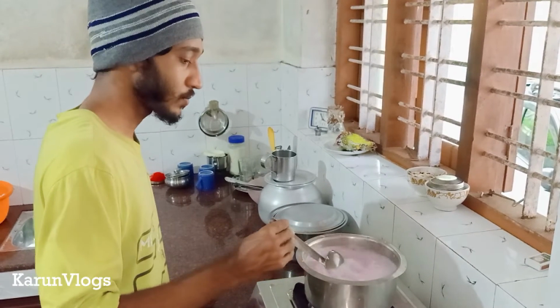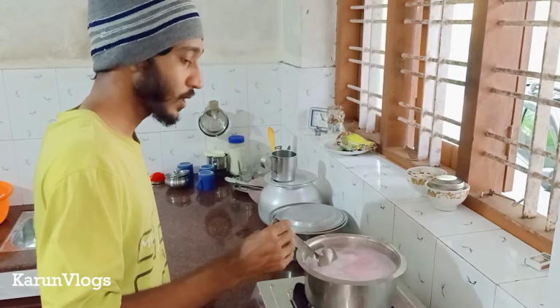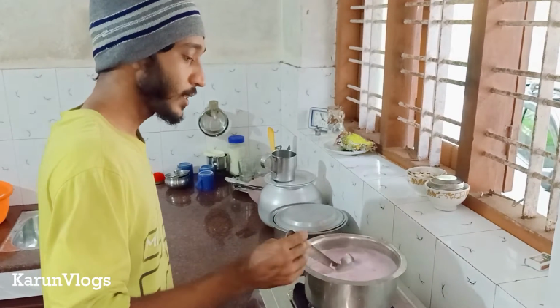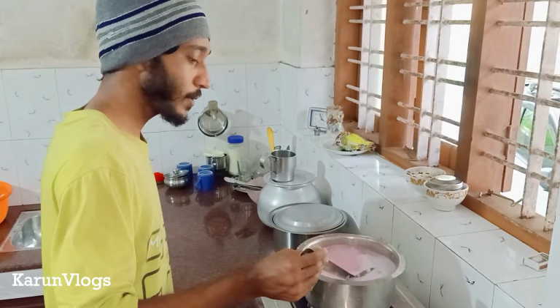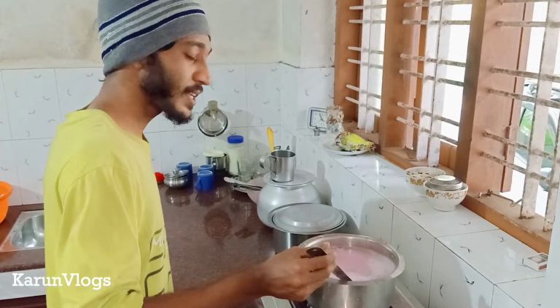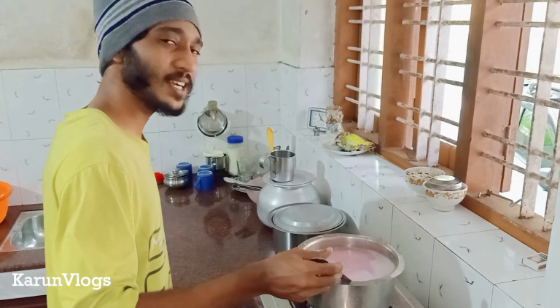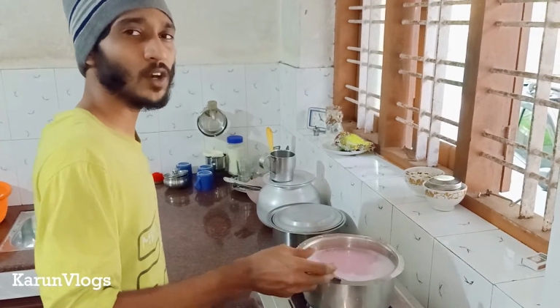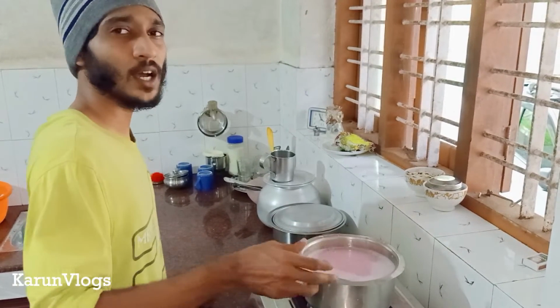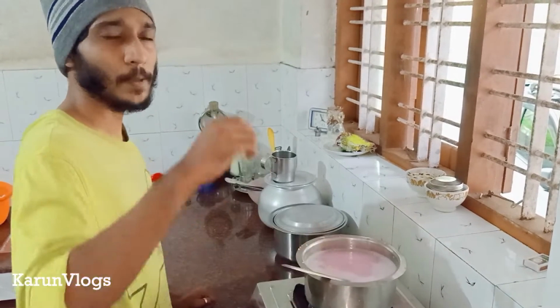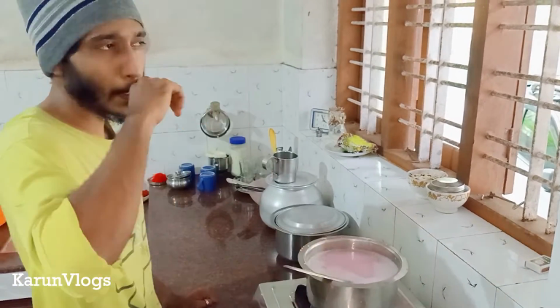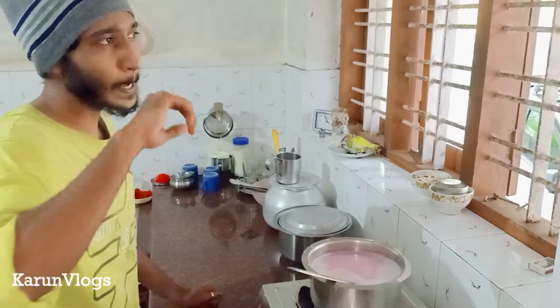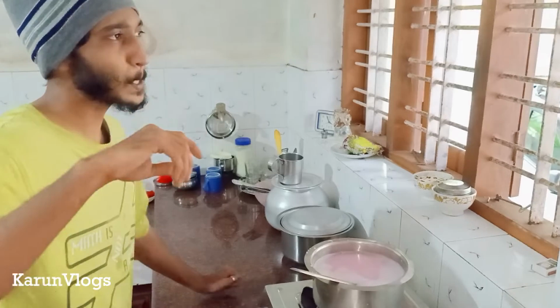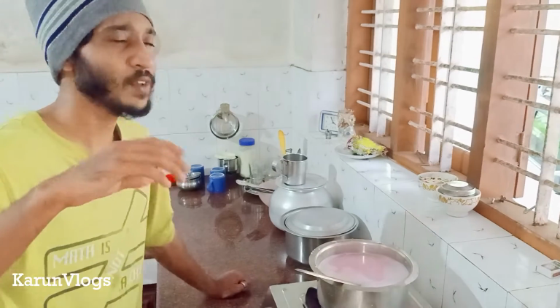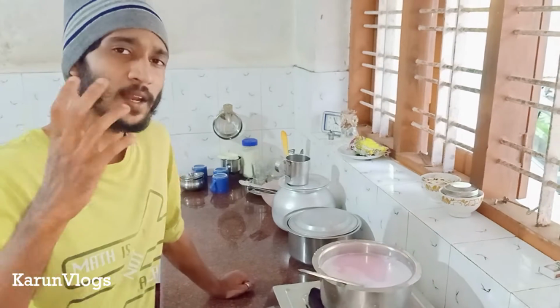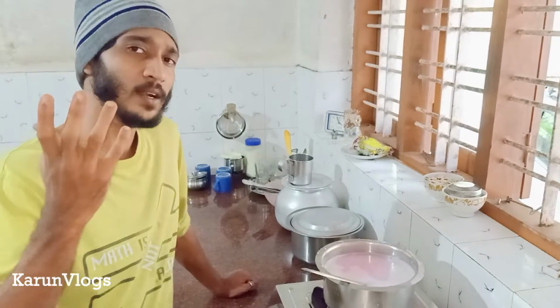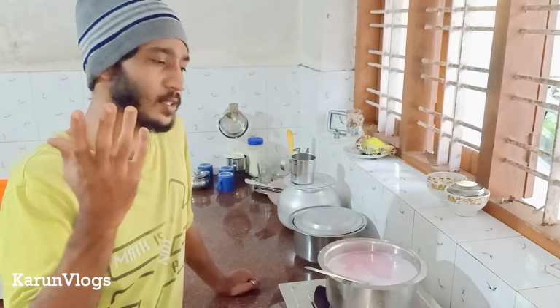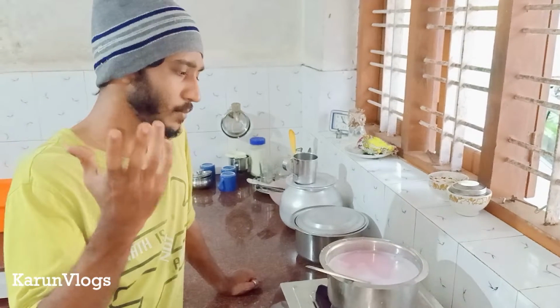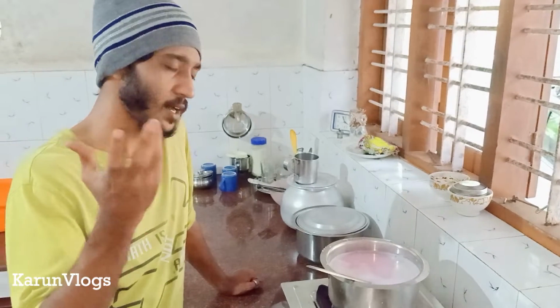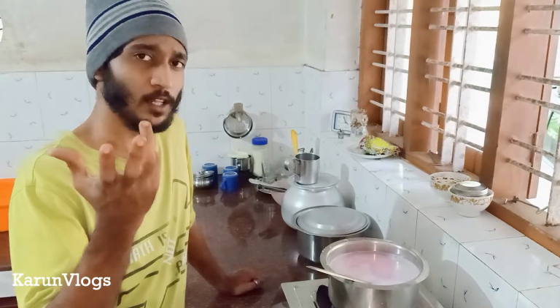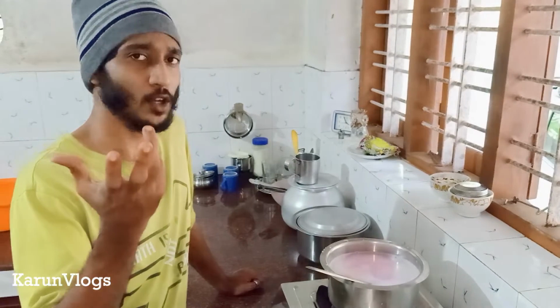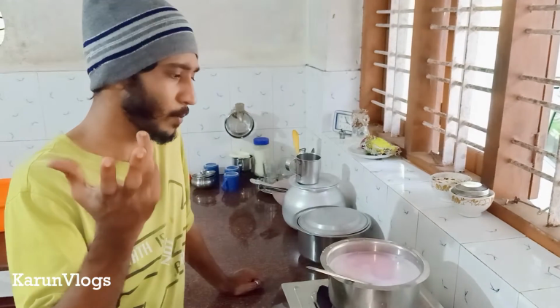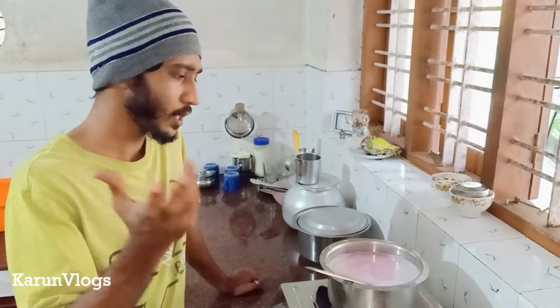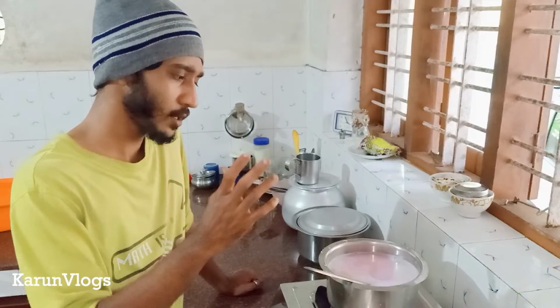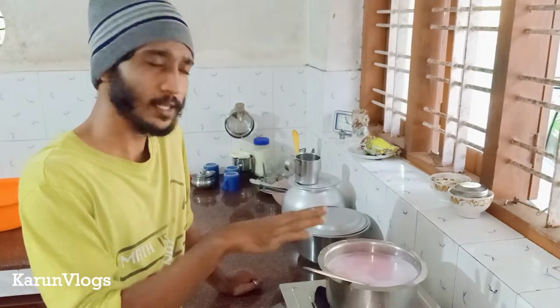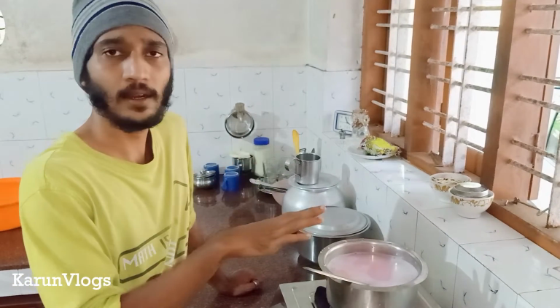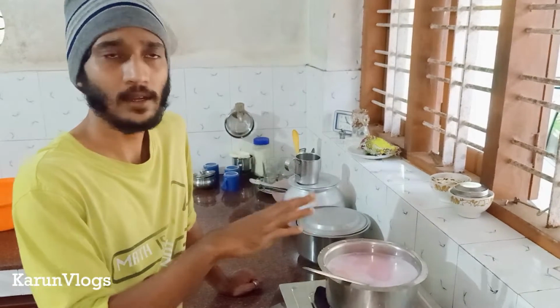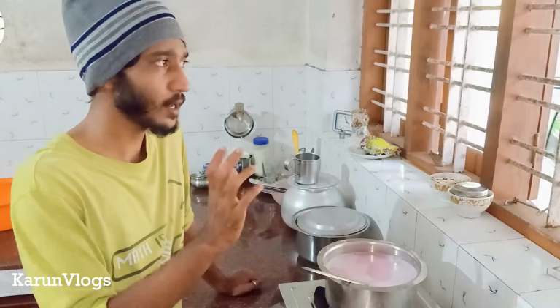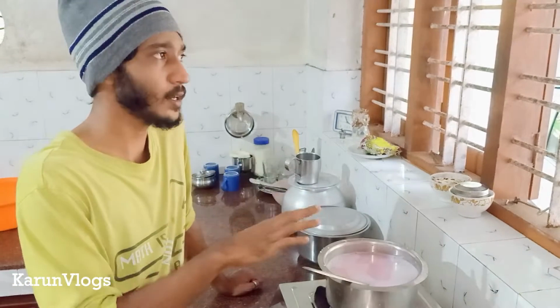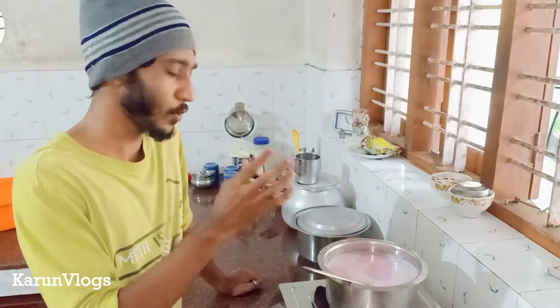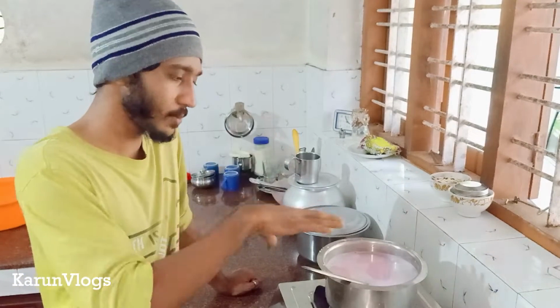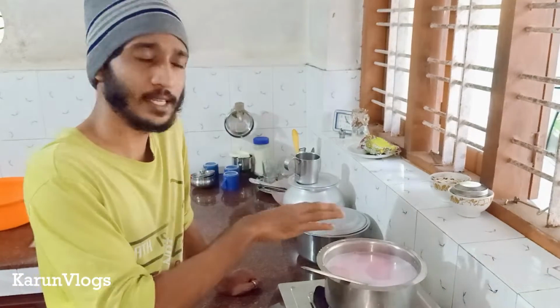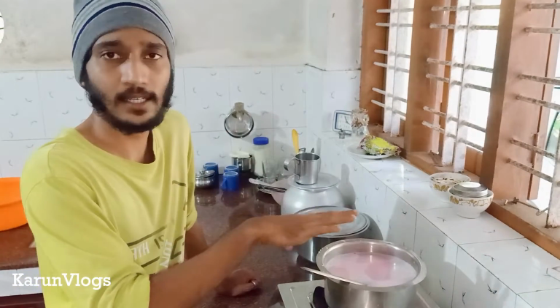I want to get a mixer. I want to mix it in two sizes. I'm using these two mixers.